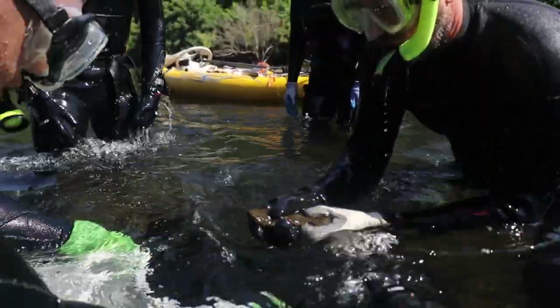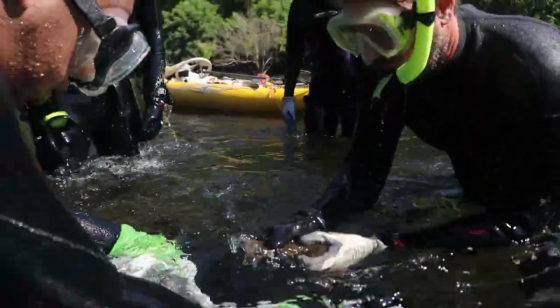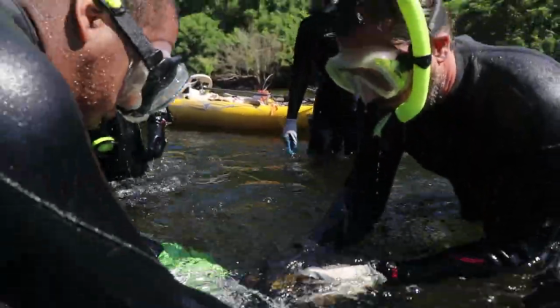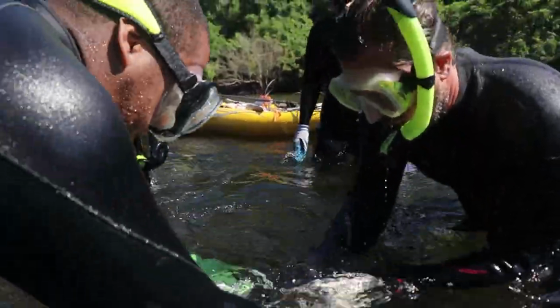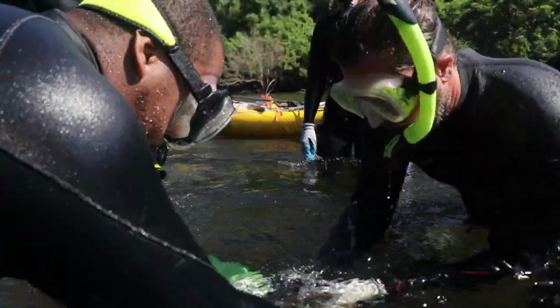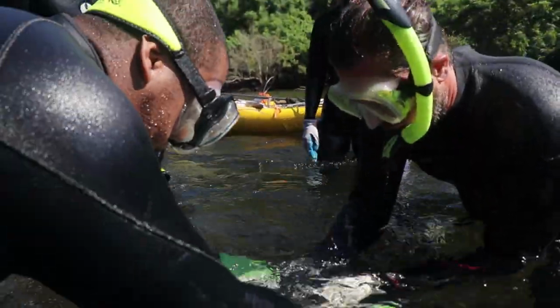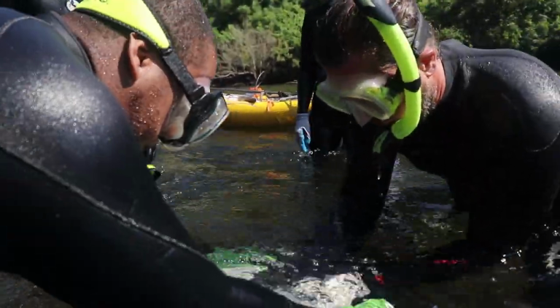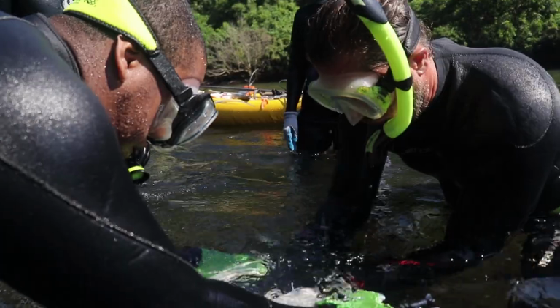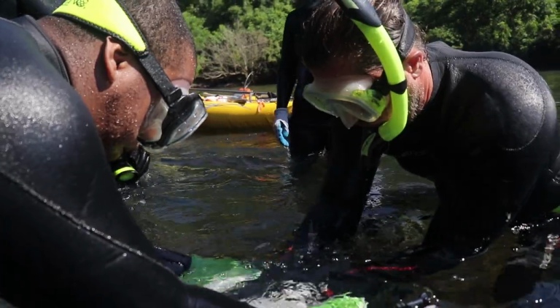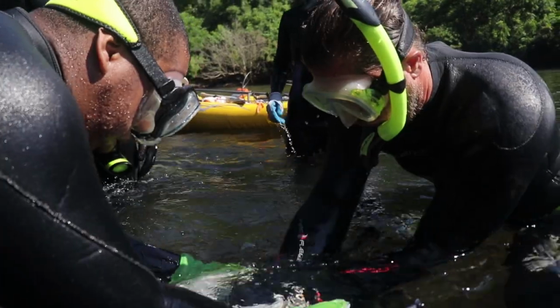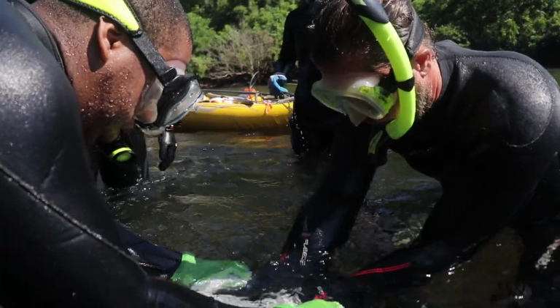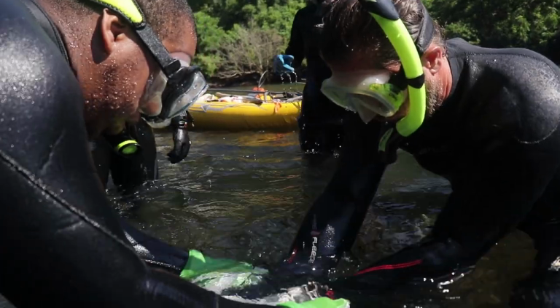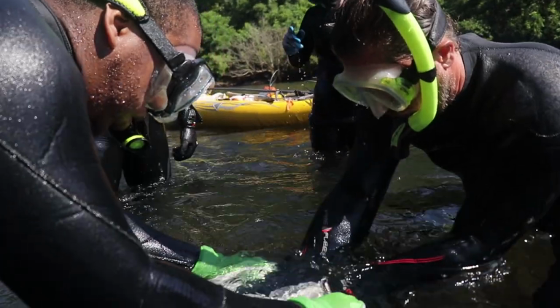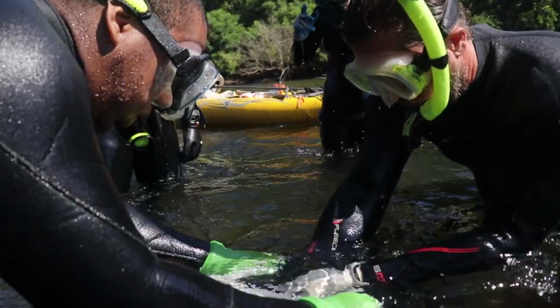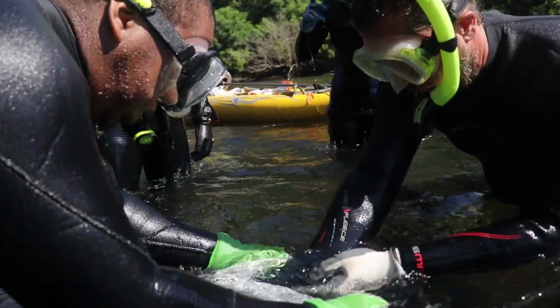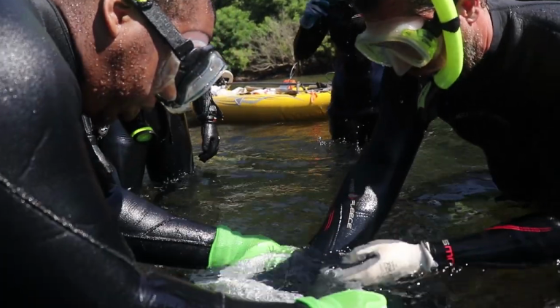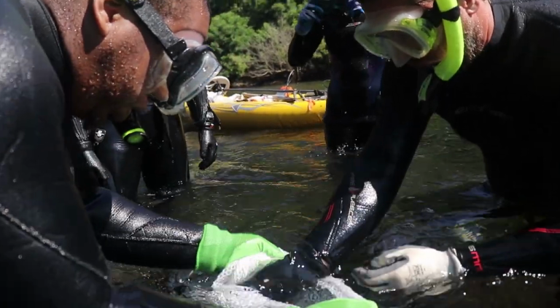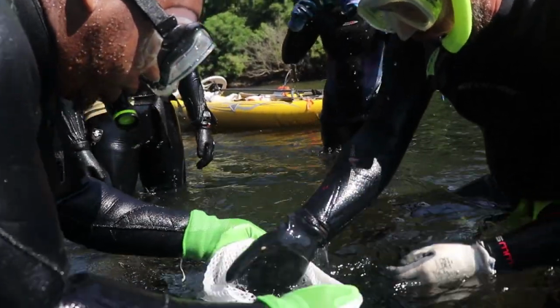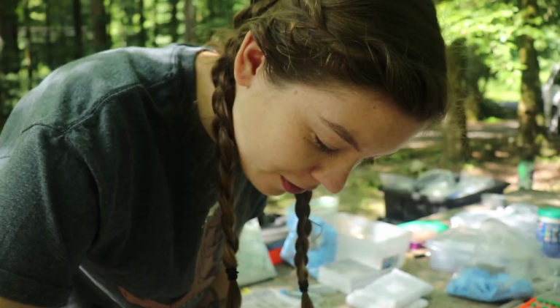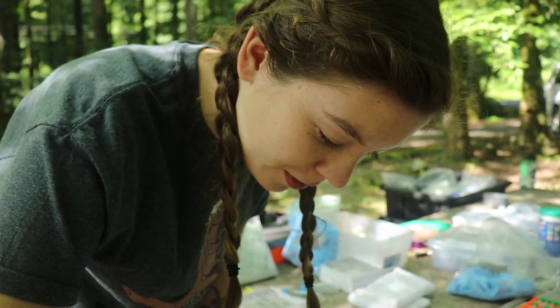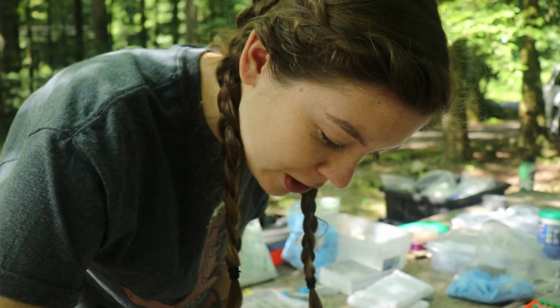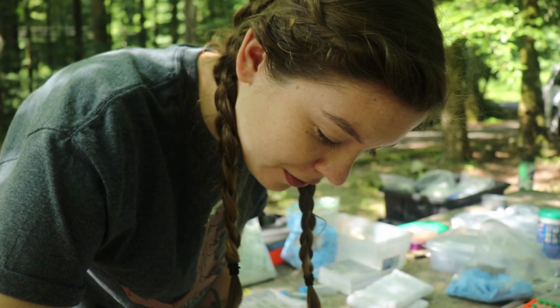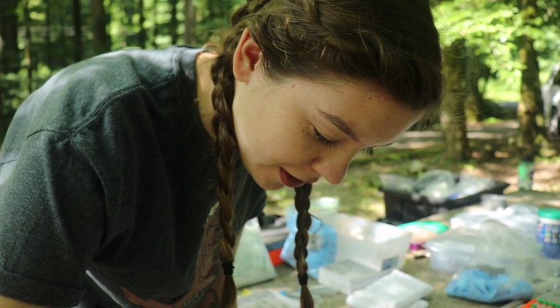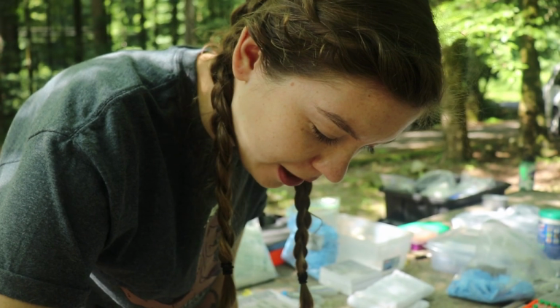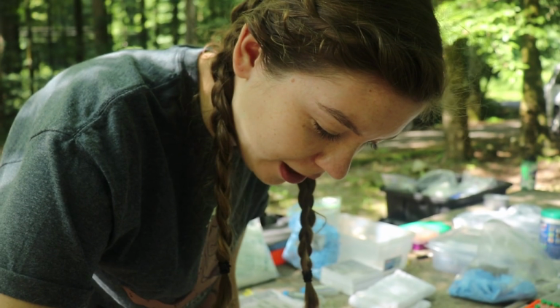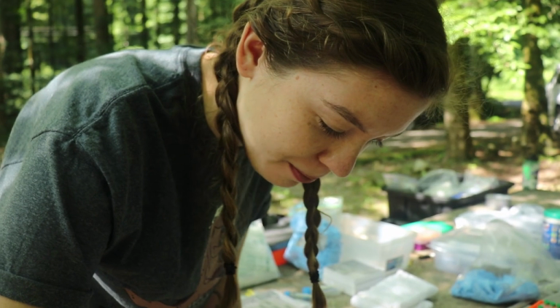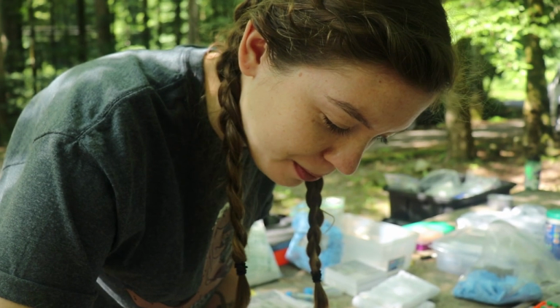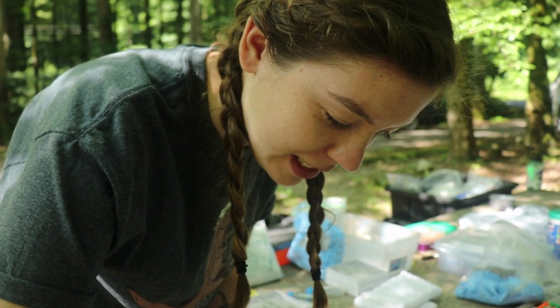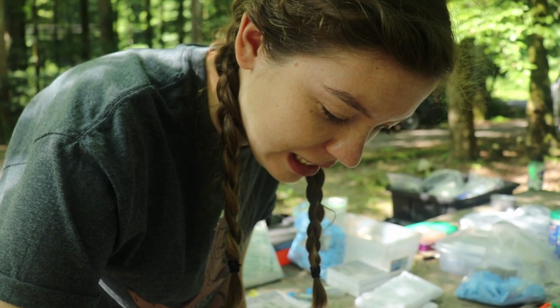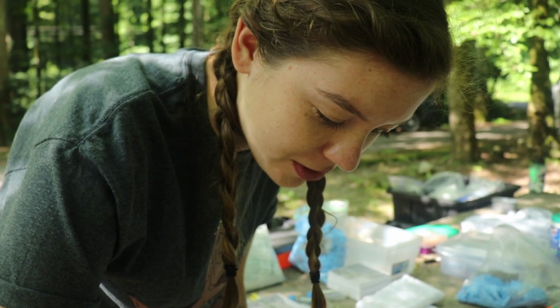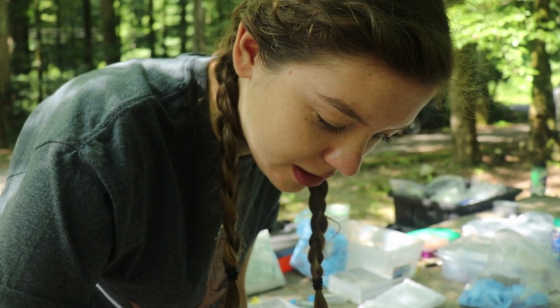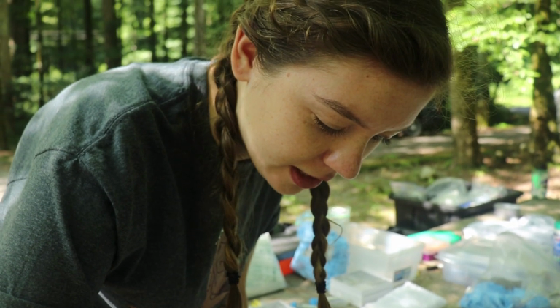The state wildlife grant helps Tennessee and partners work with species of greatest conservation need, and the hellbender has been a species of greatest conservation need for a long time. Here we check for Bd, which is a chytrid fungus that the animals can get.